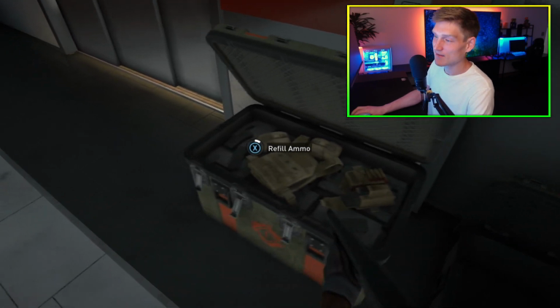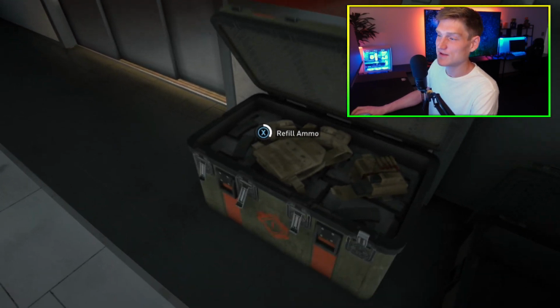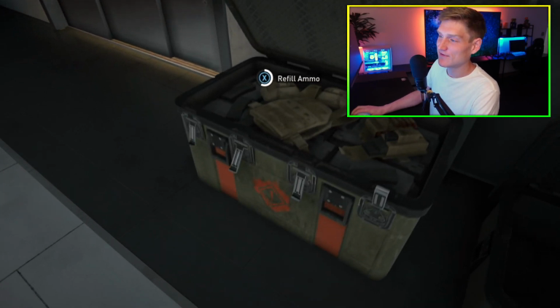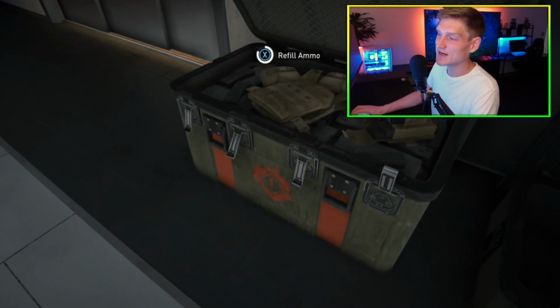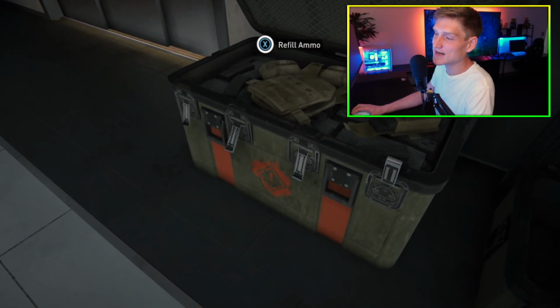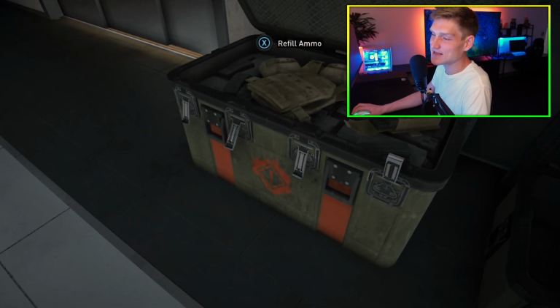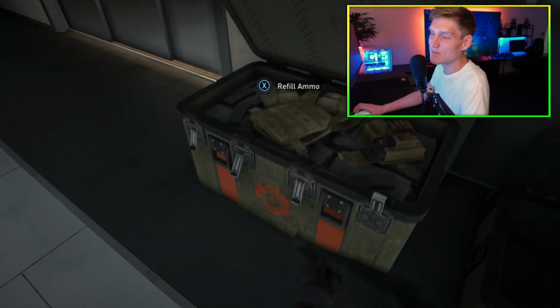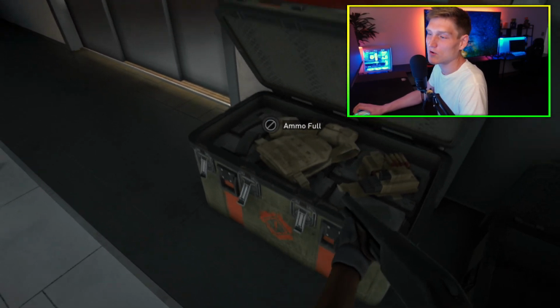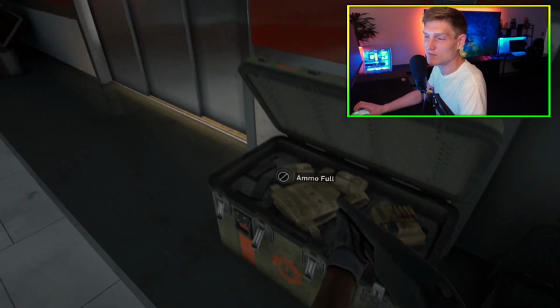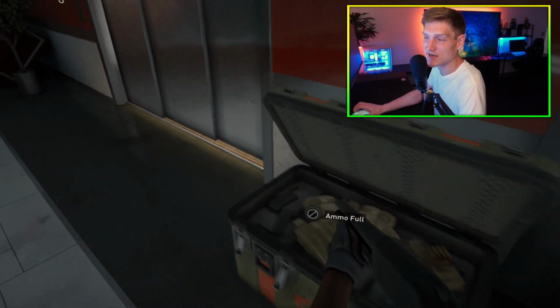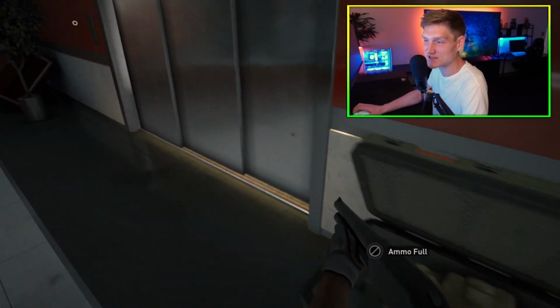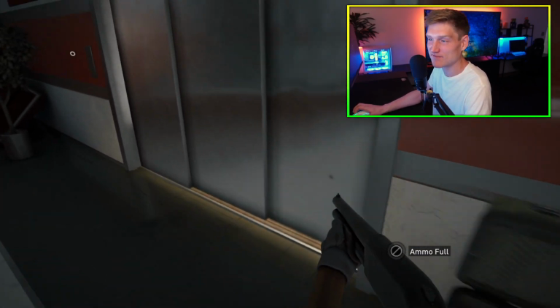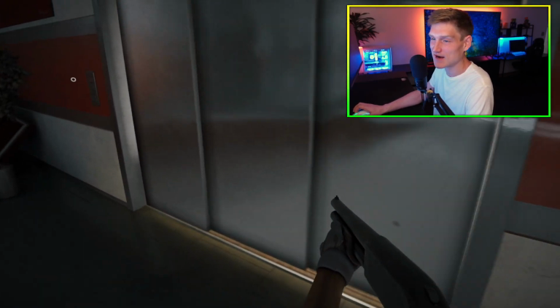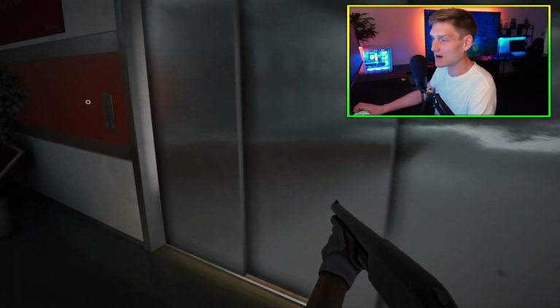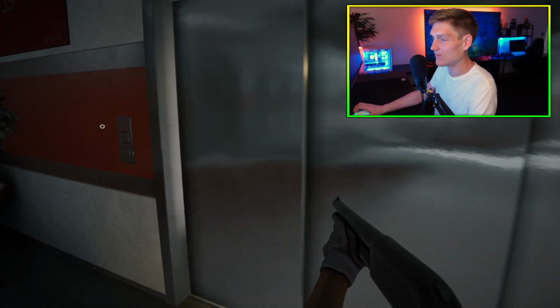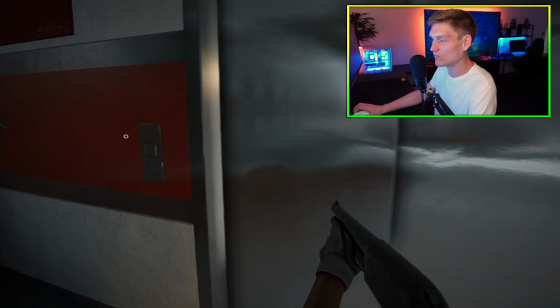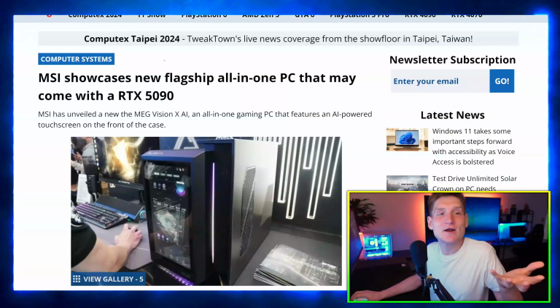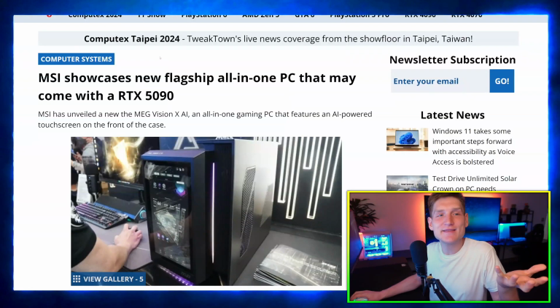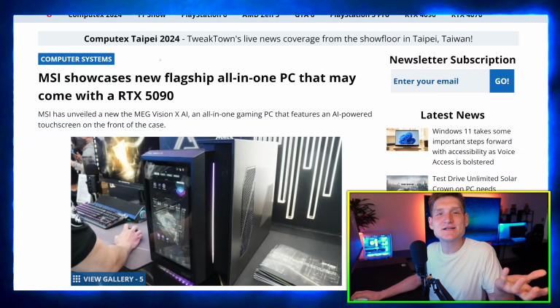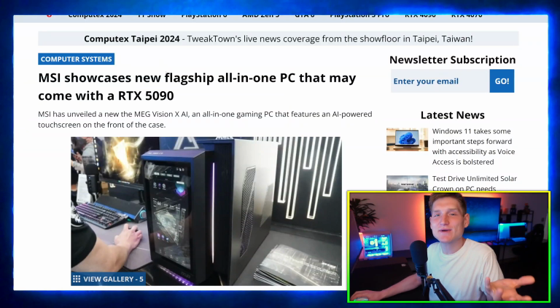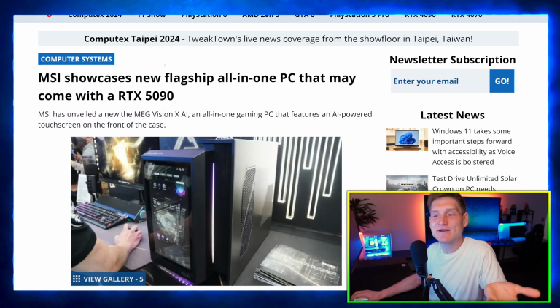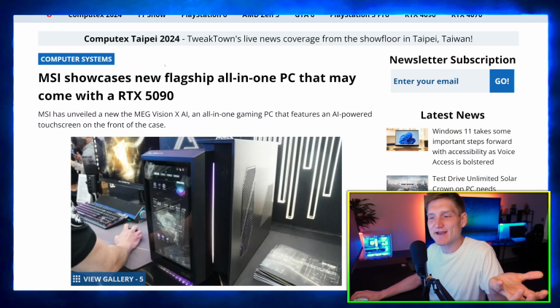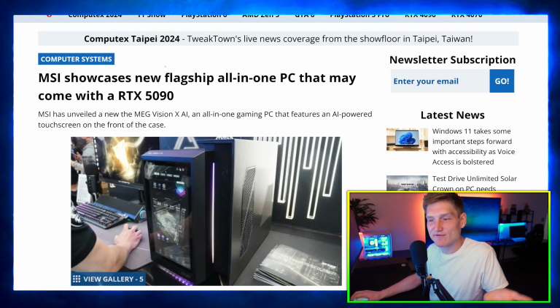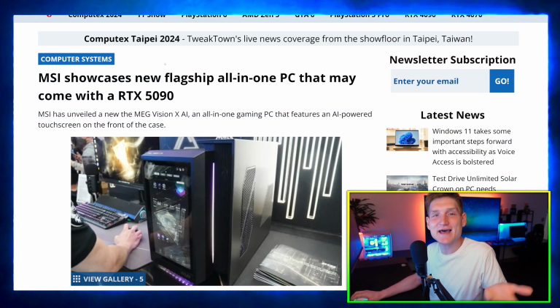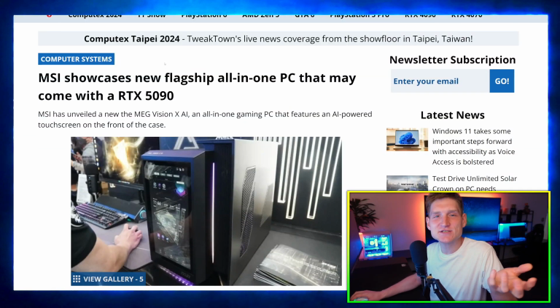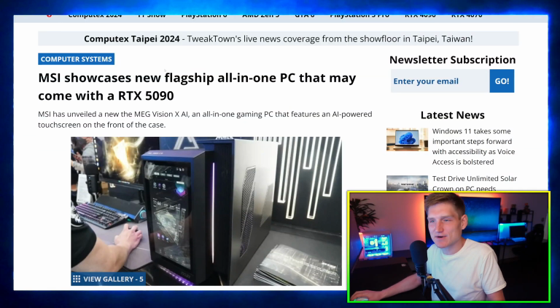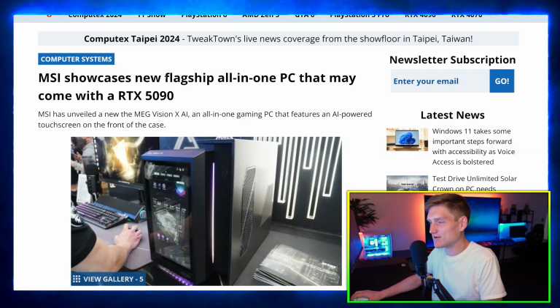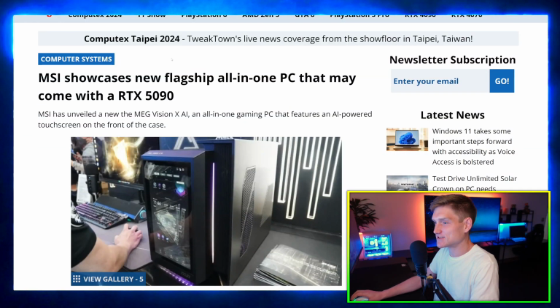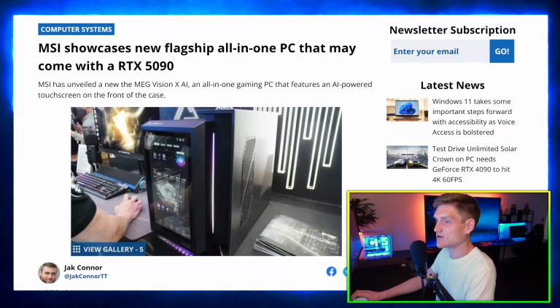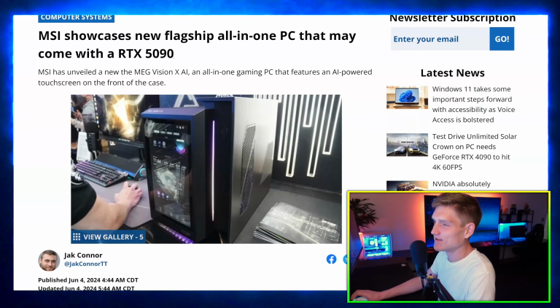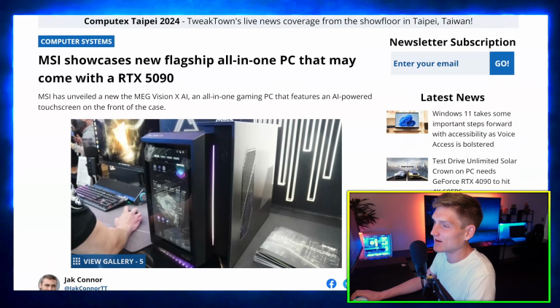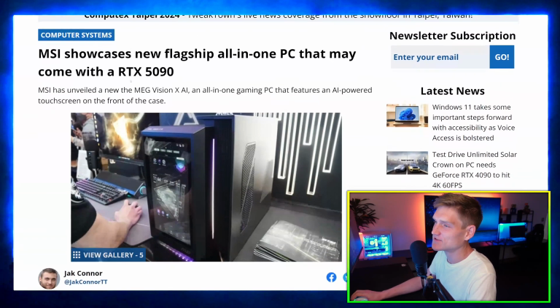In simple terms, Nvidia got to that point because of their innovation — that's the word I was trying to think of.